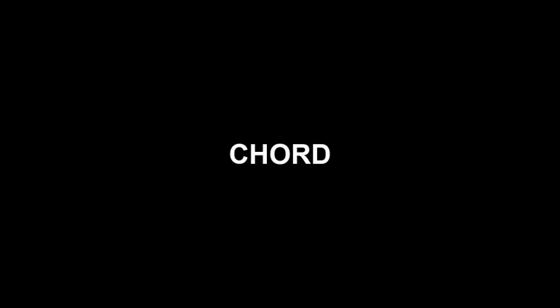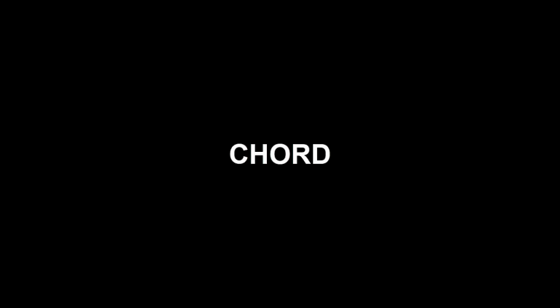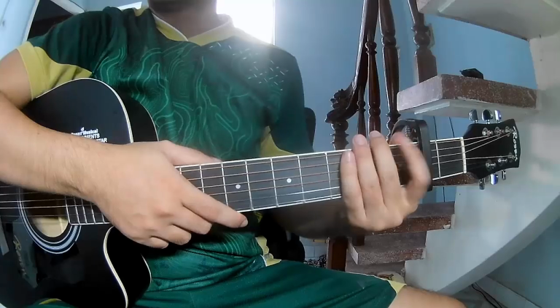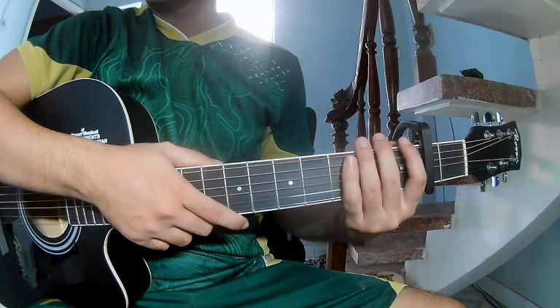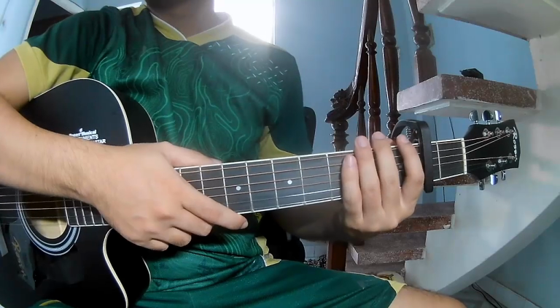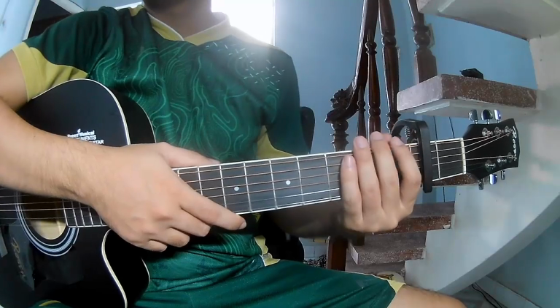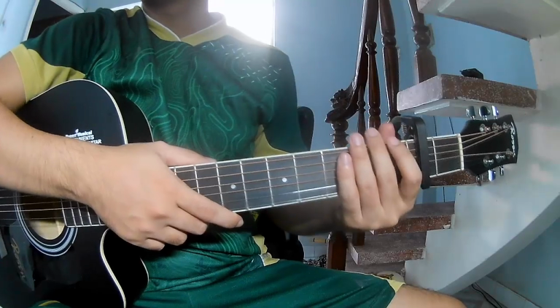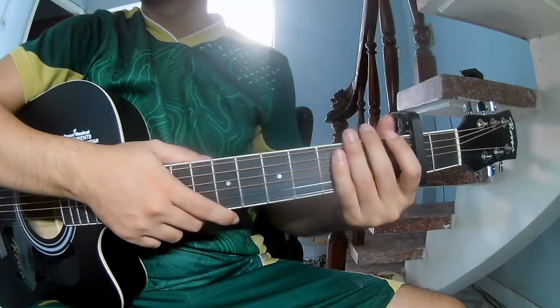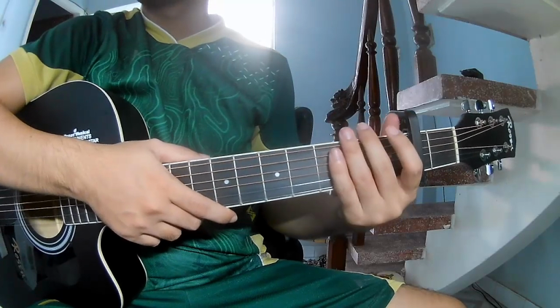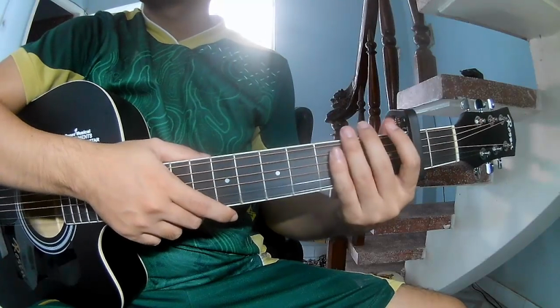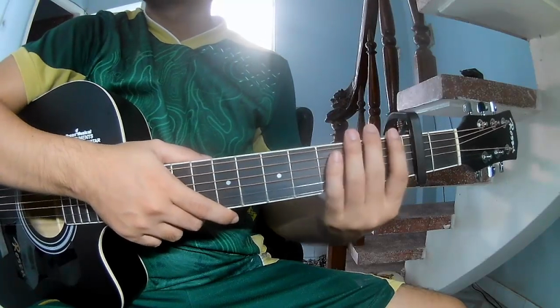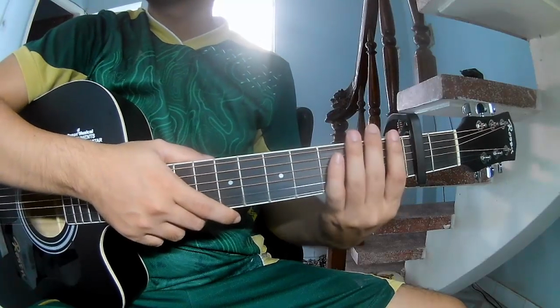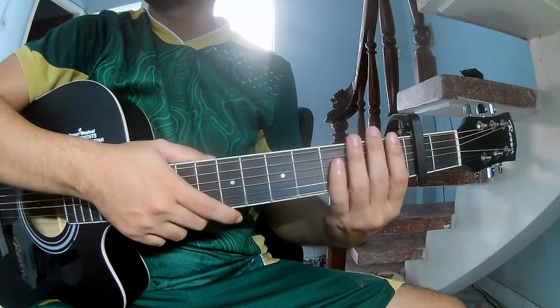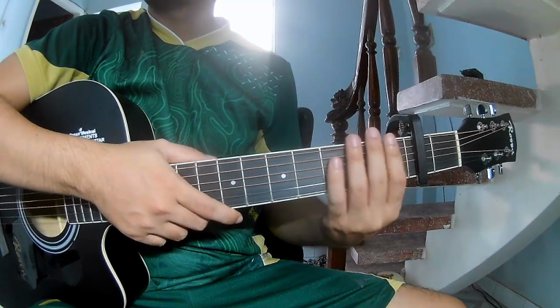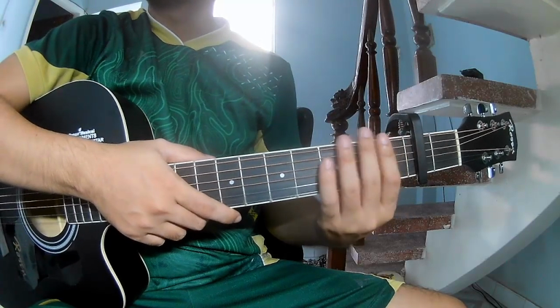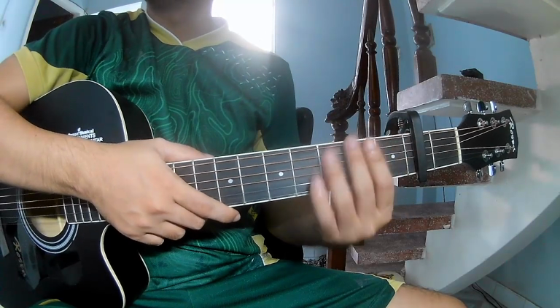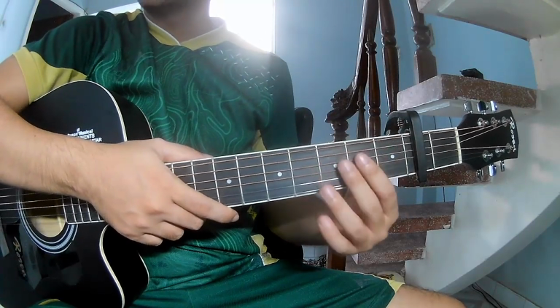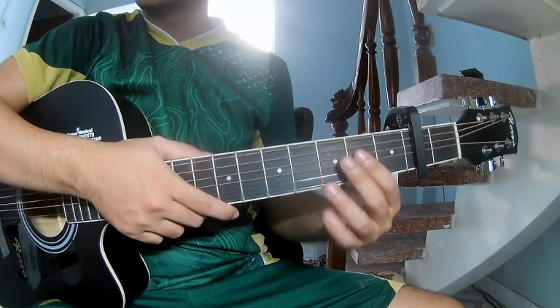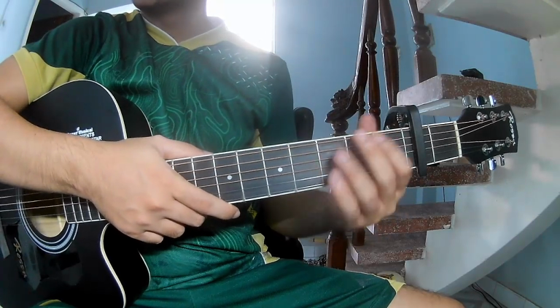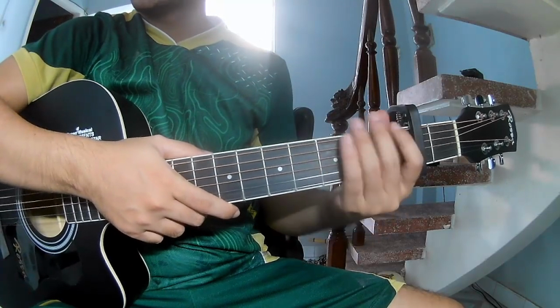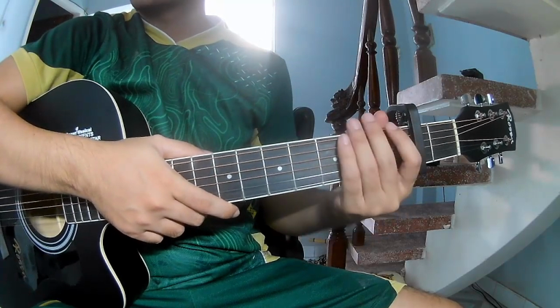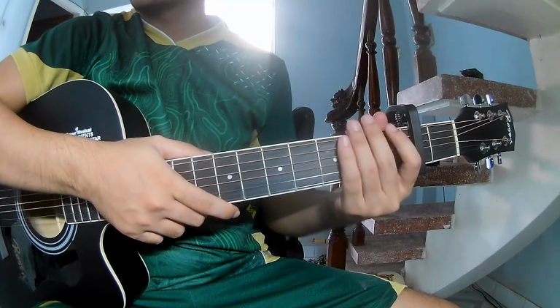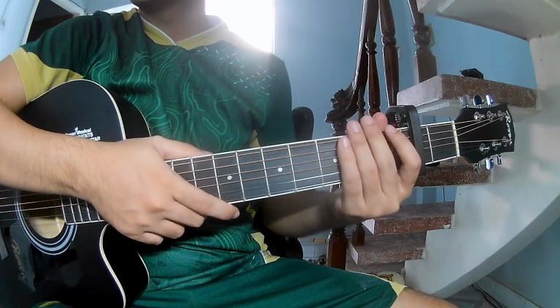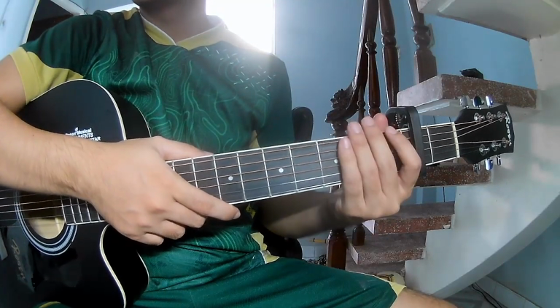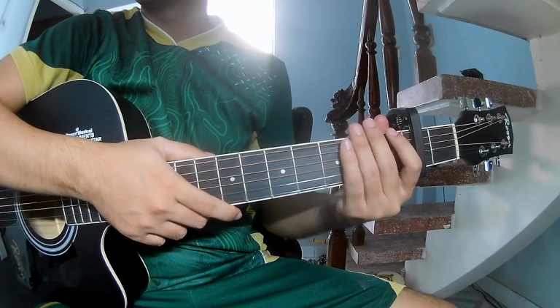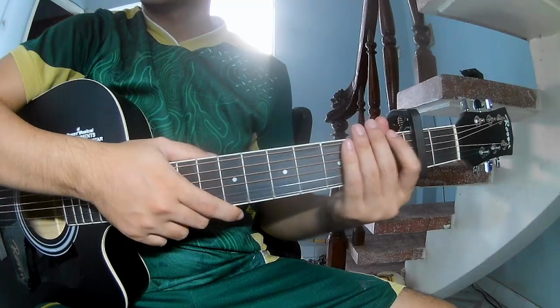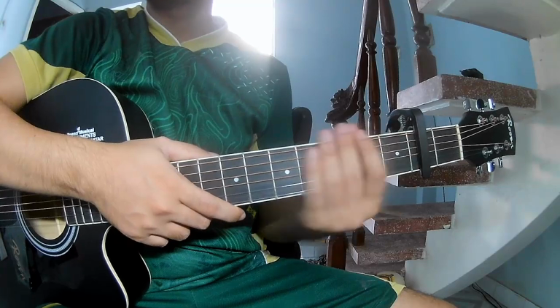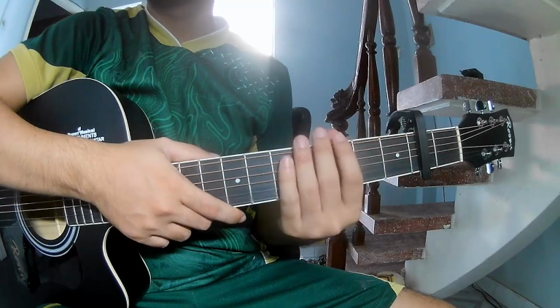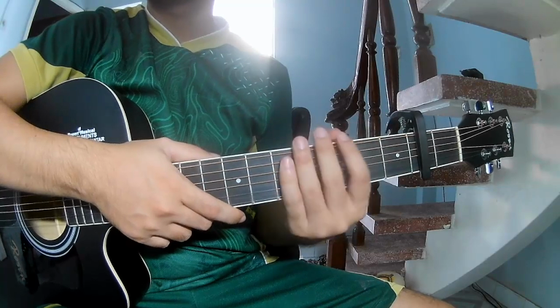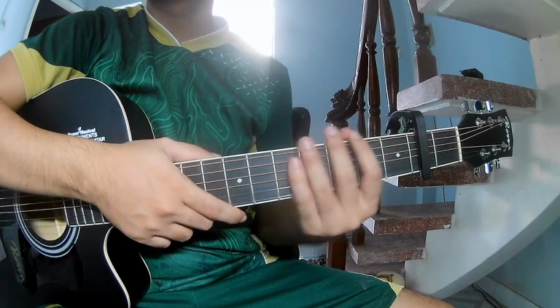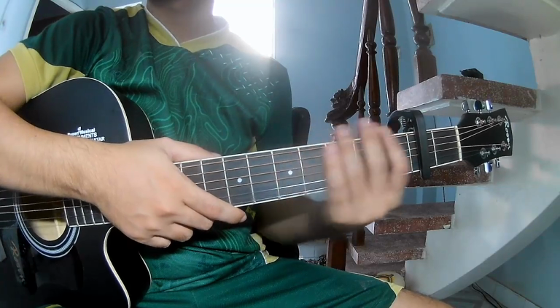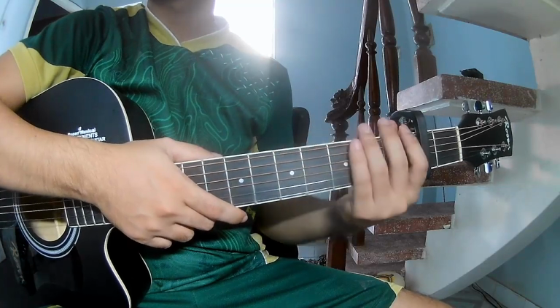Hi everyone, today I will share how to play guitar — cross, bright, dan, and gosses.